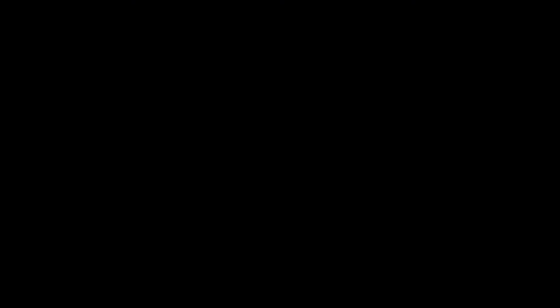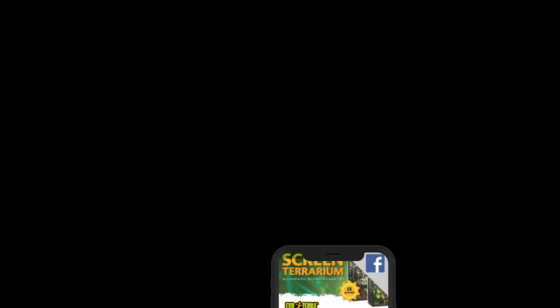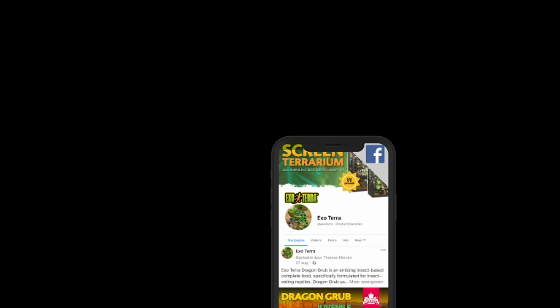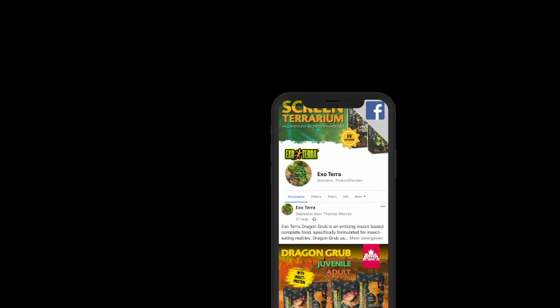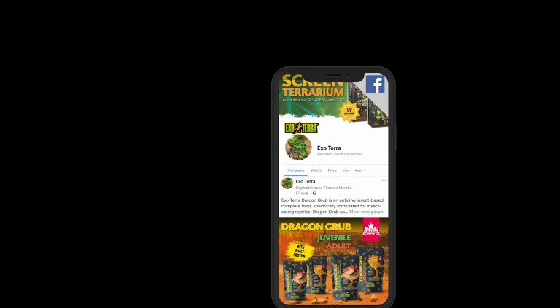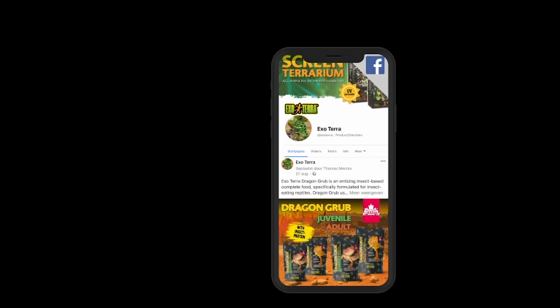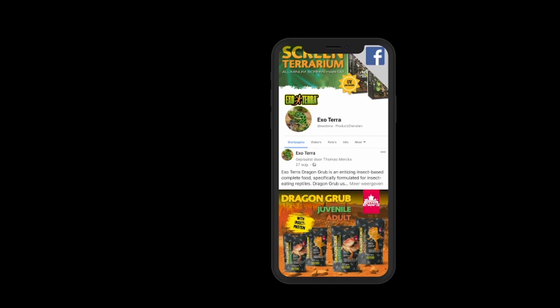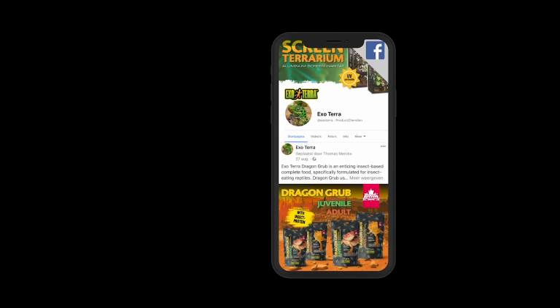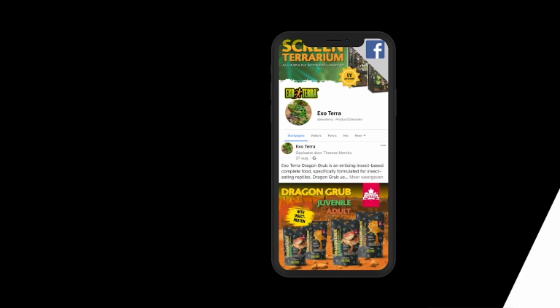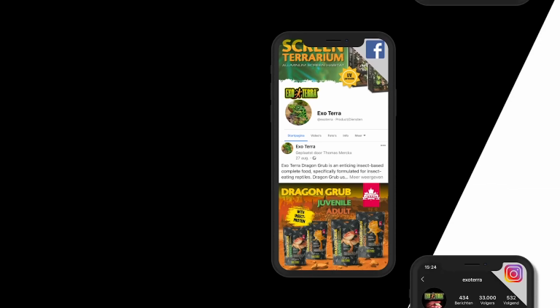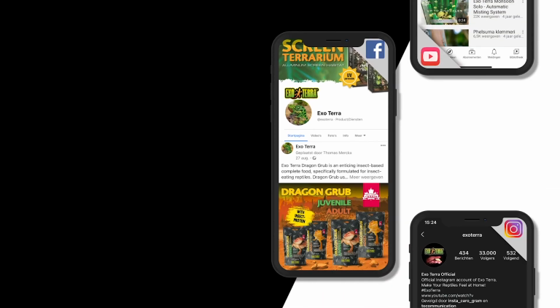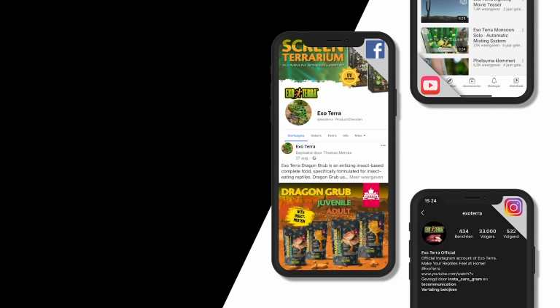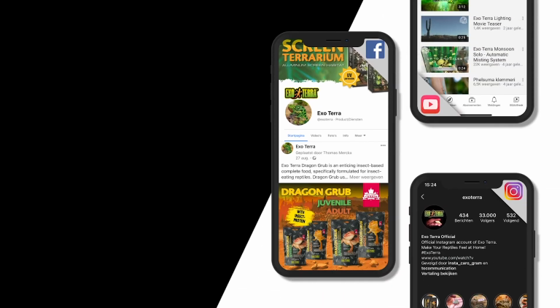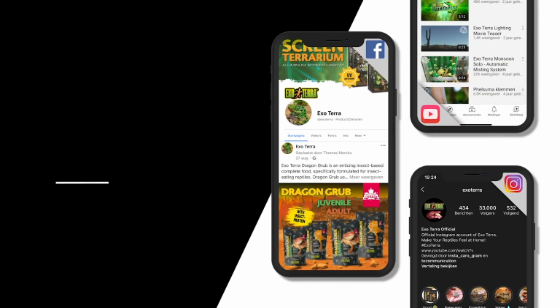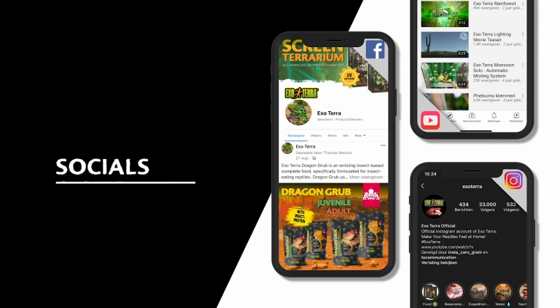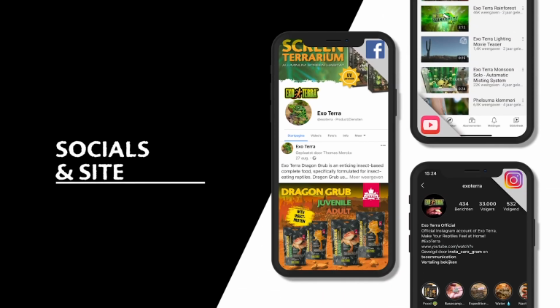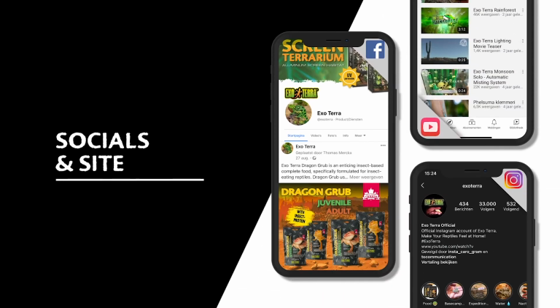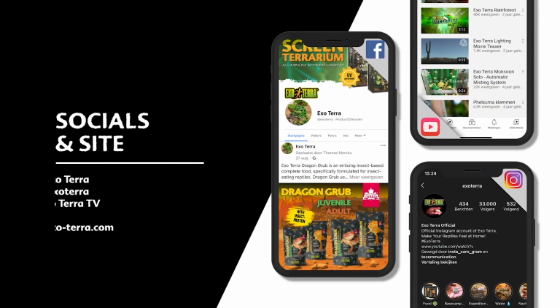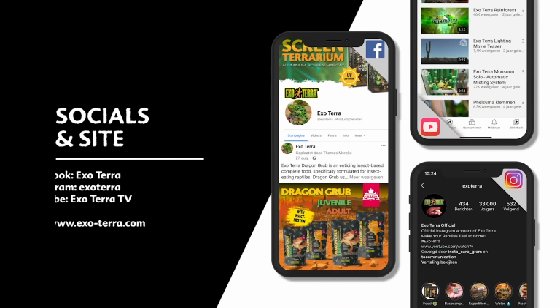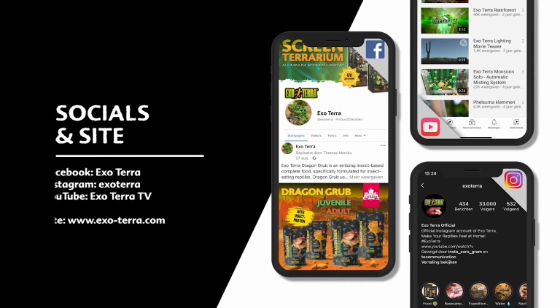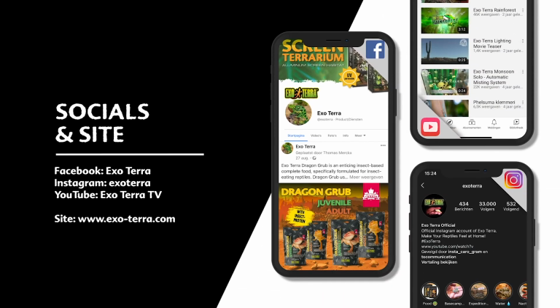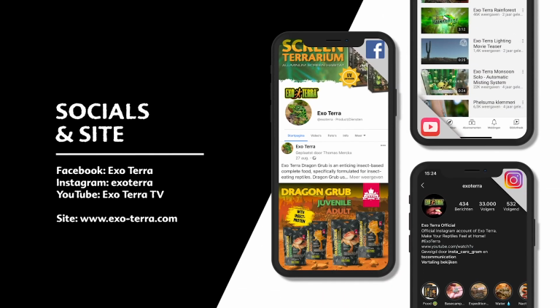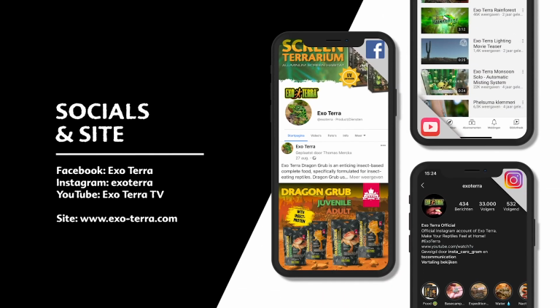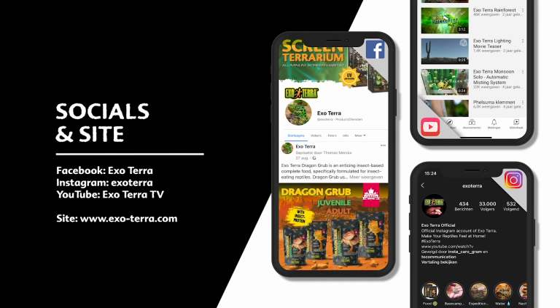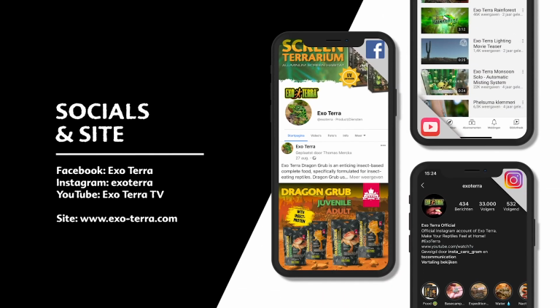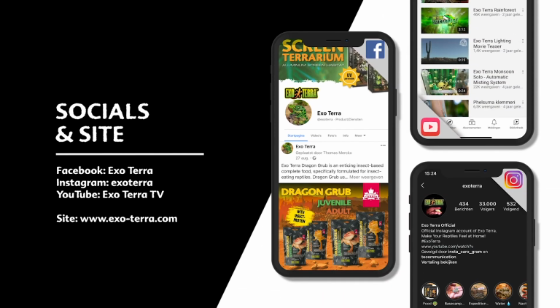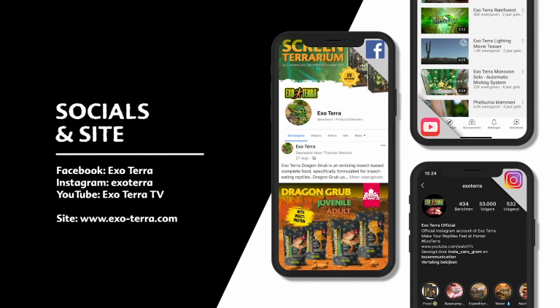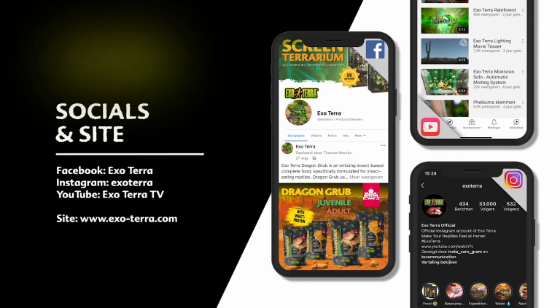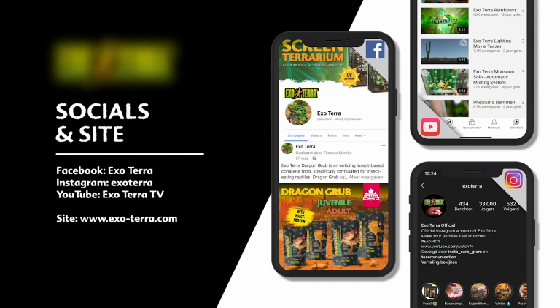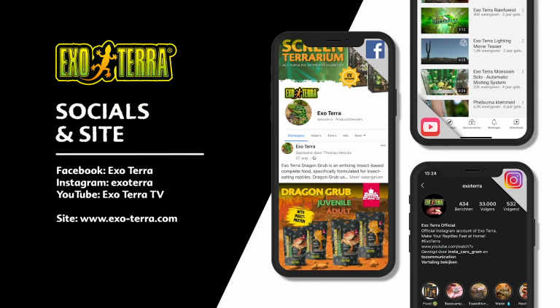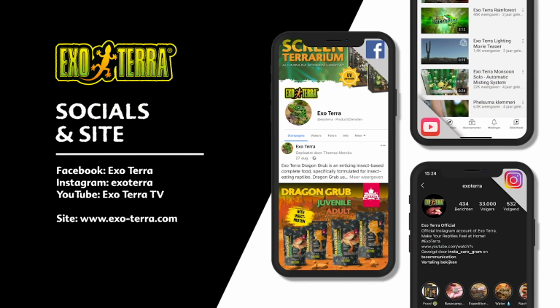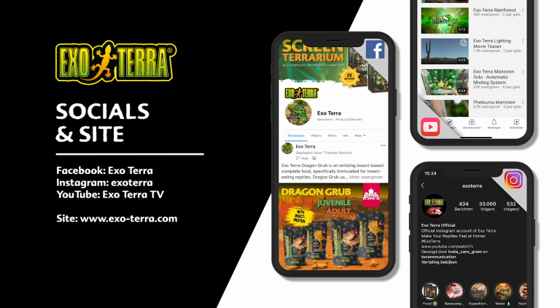Find us on social media or visit exoterra.com. Exoterra.